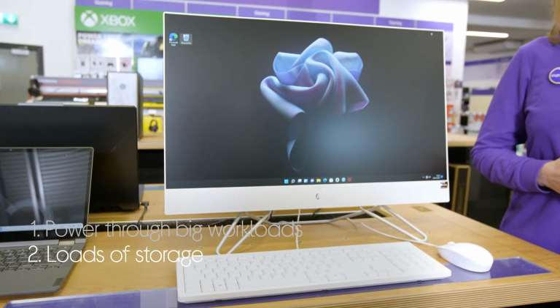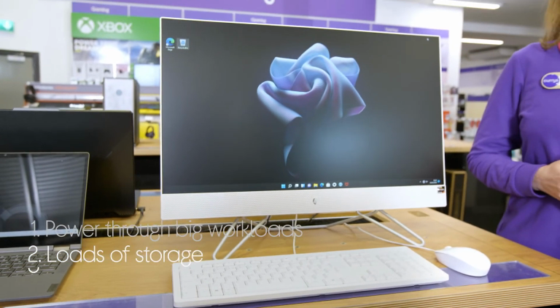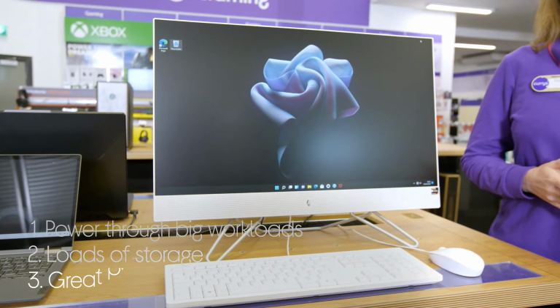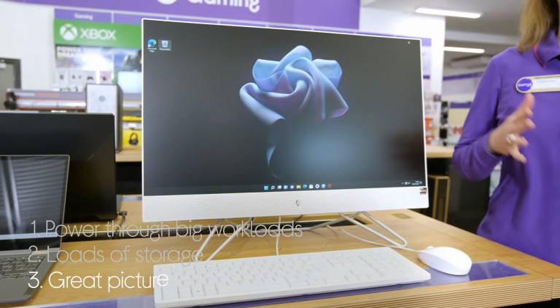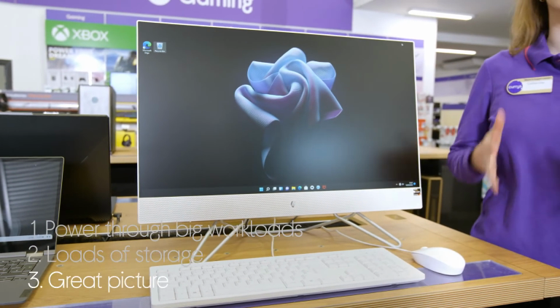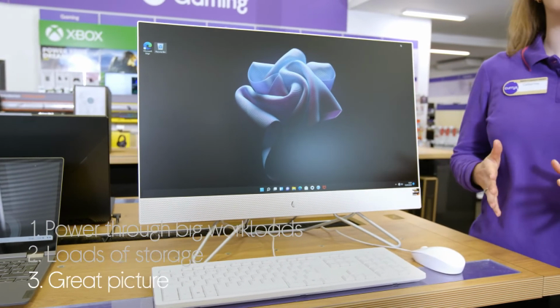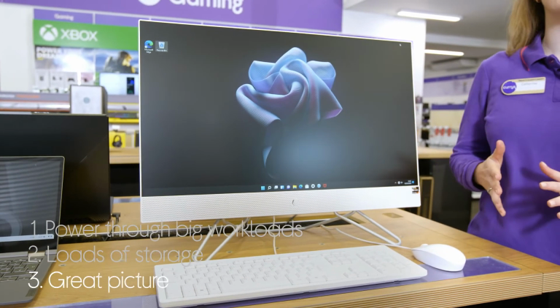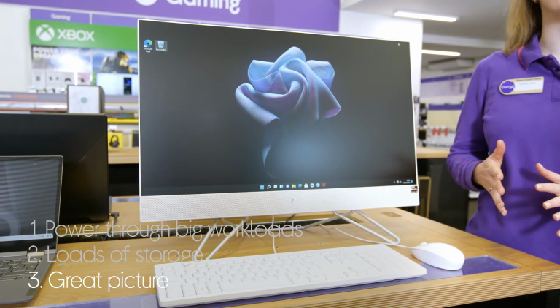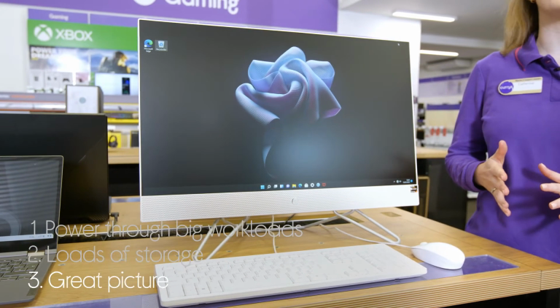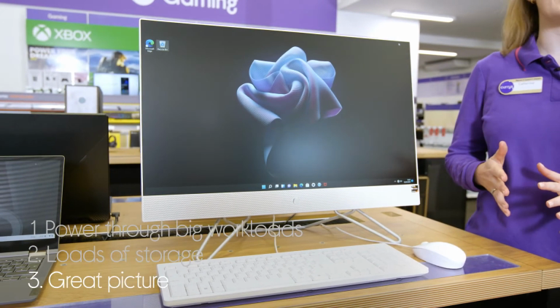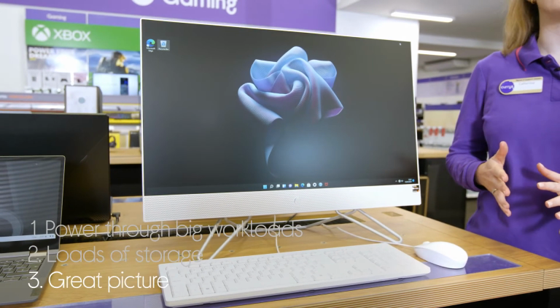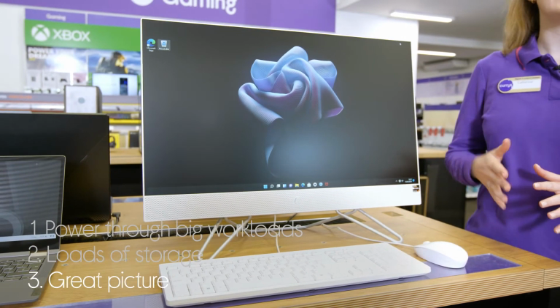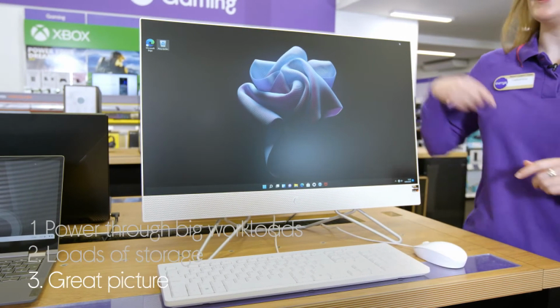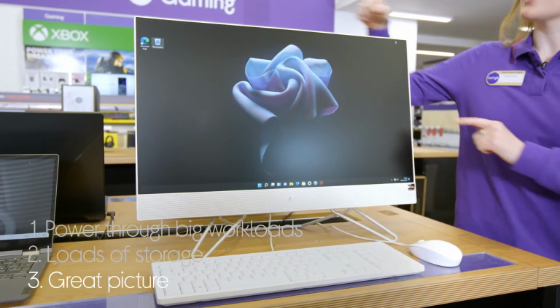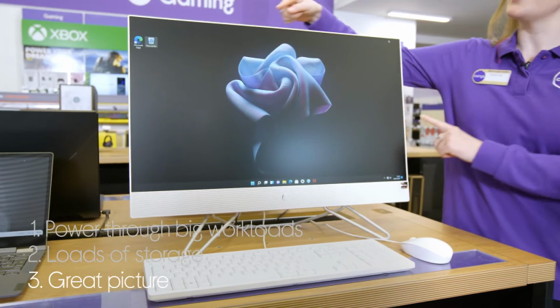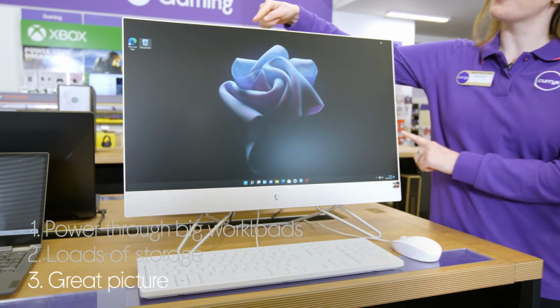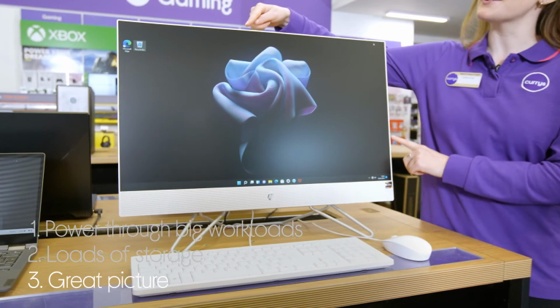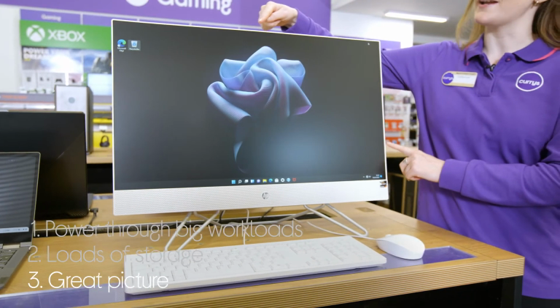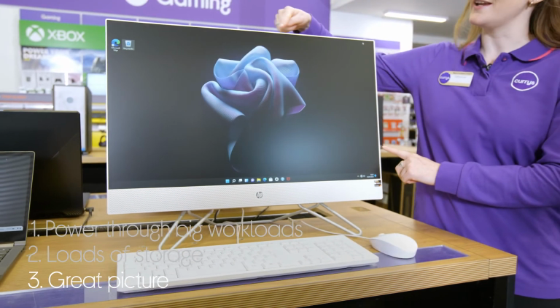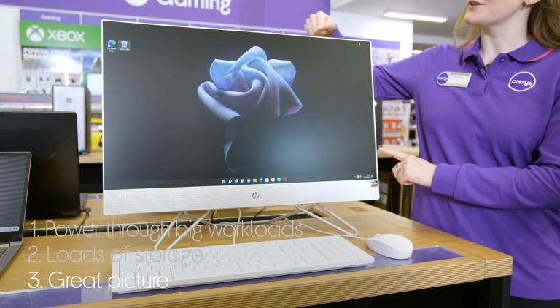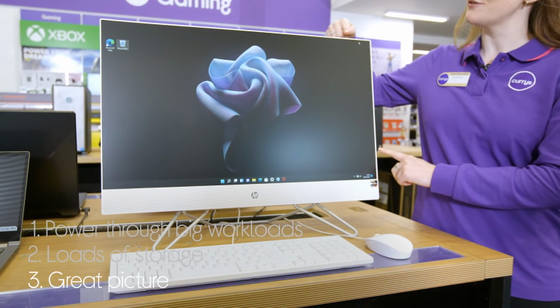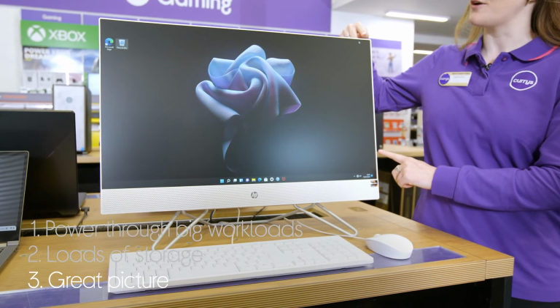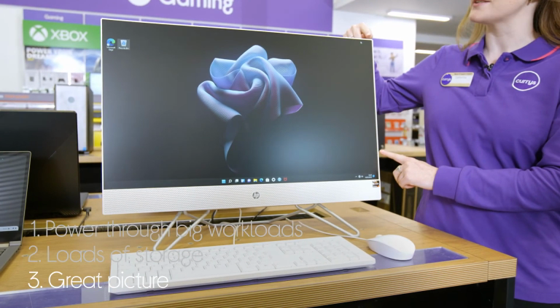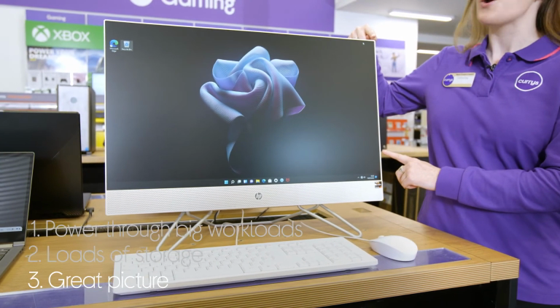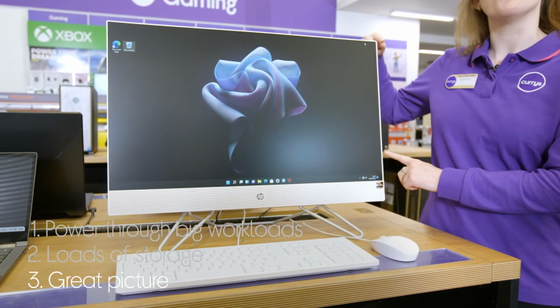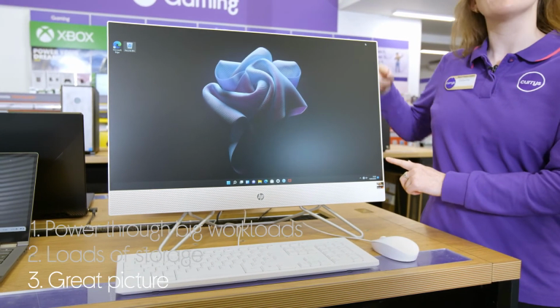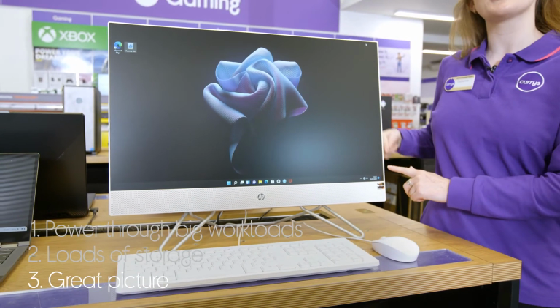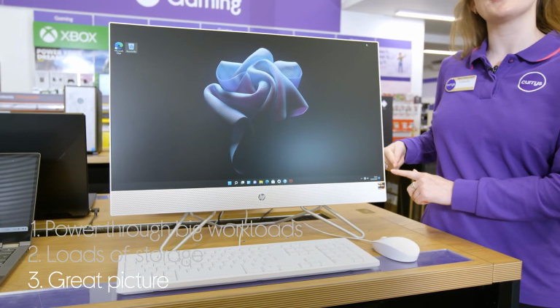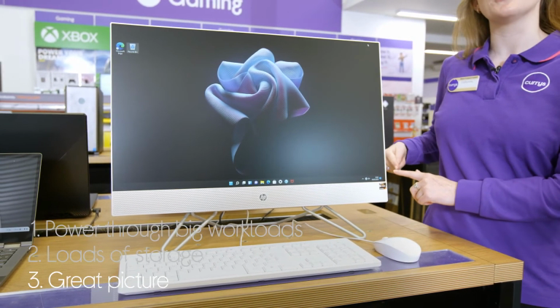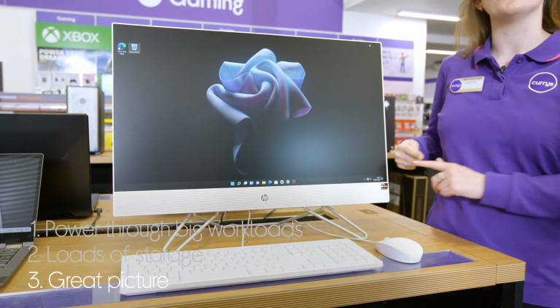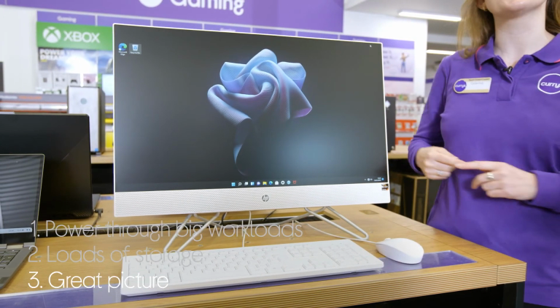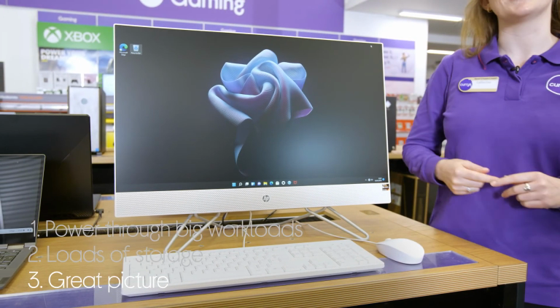And you get a great picture on the display. Its tiny borders make it easier to focus on whatever's going on on screen.